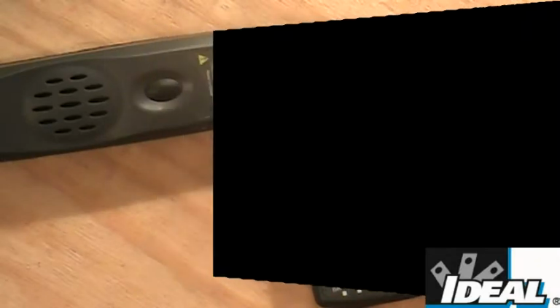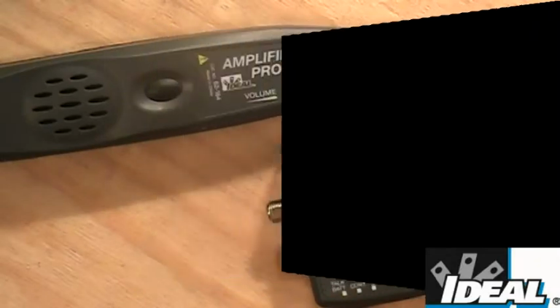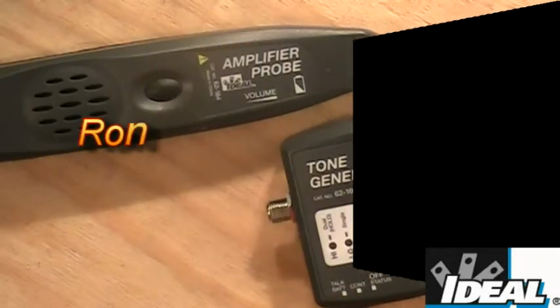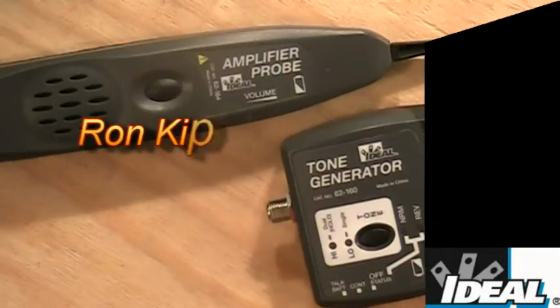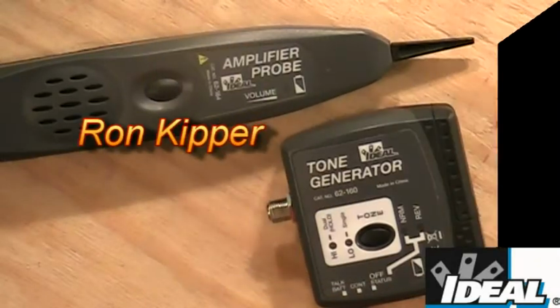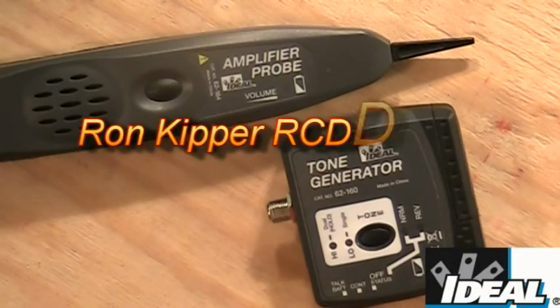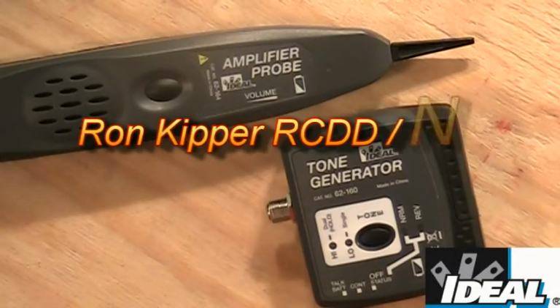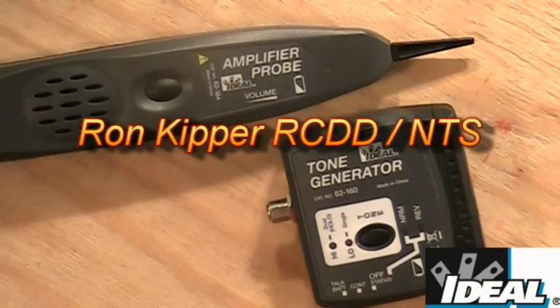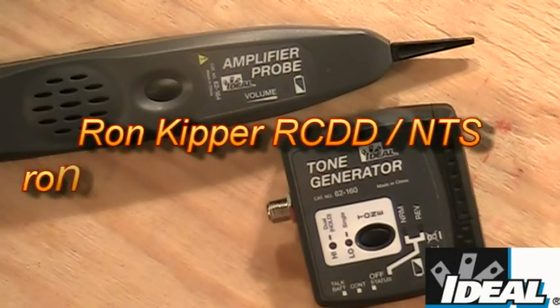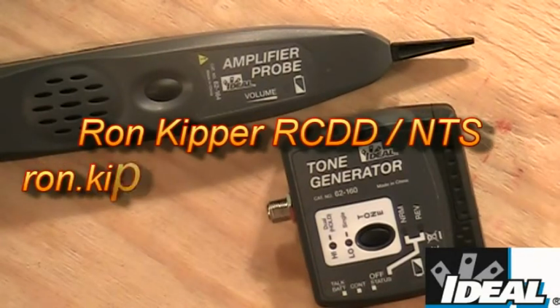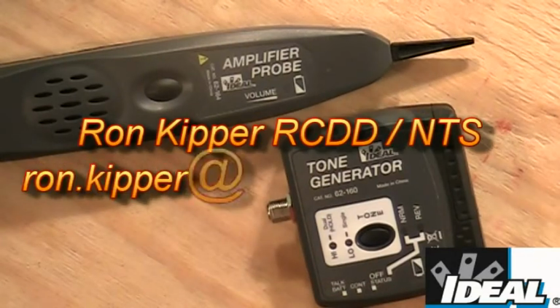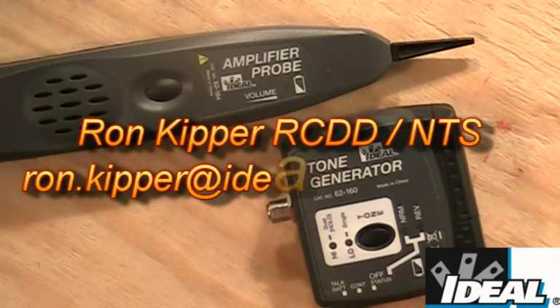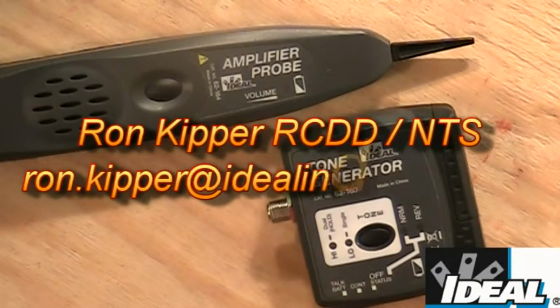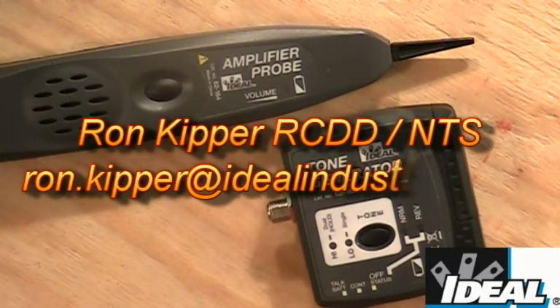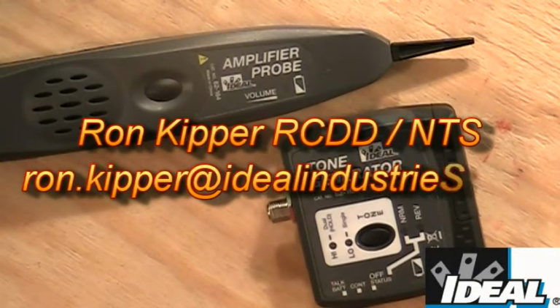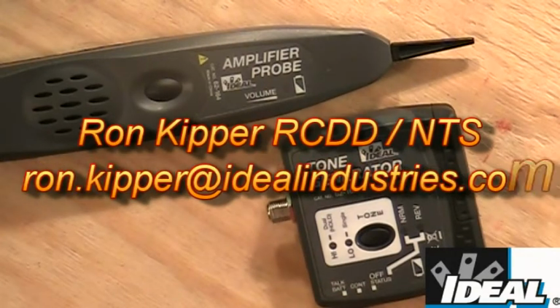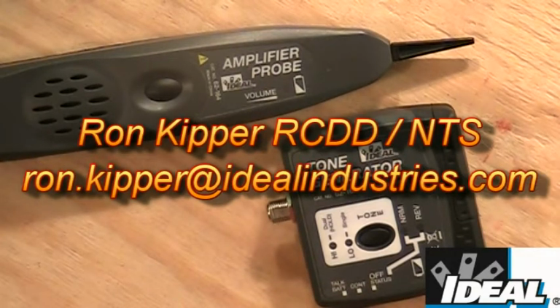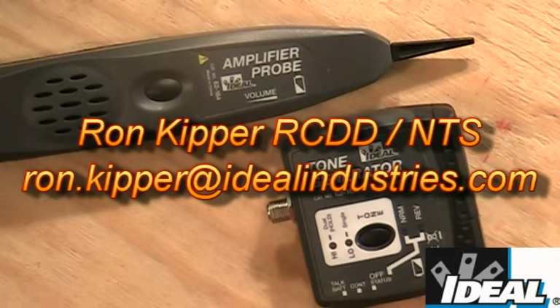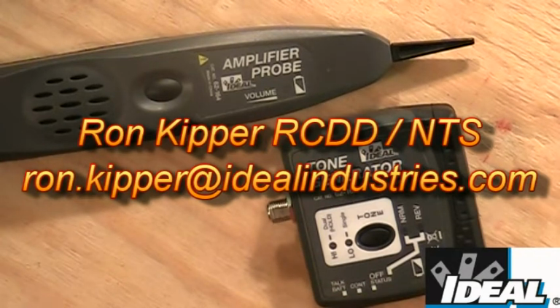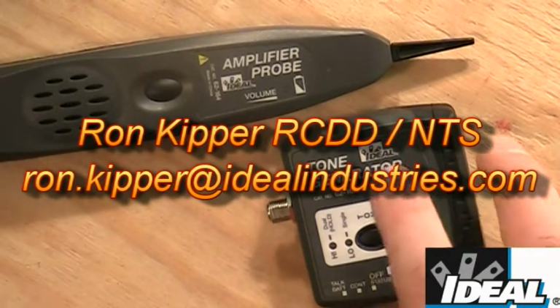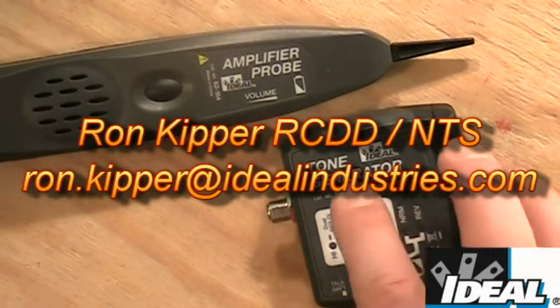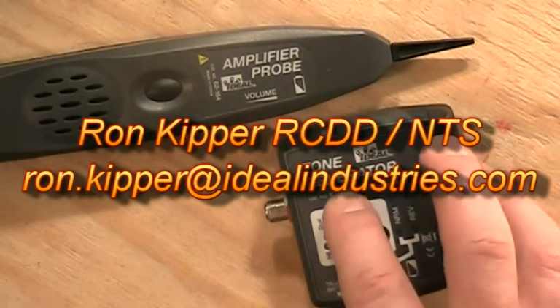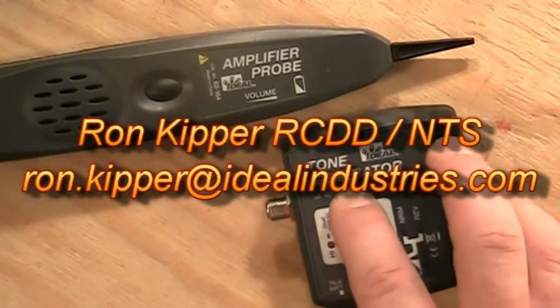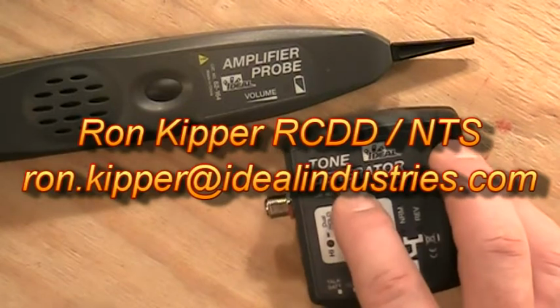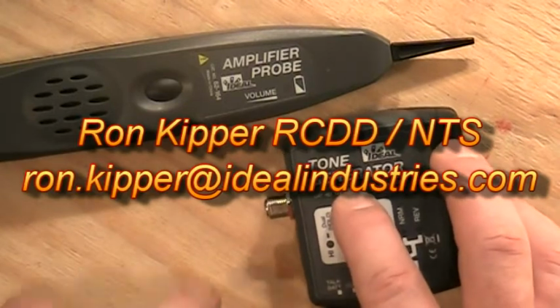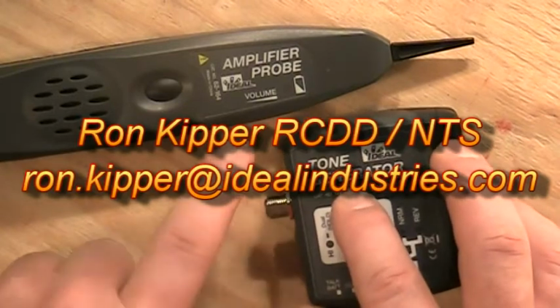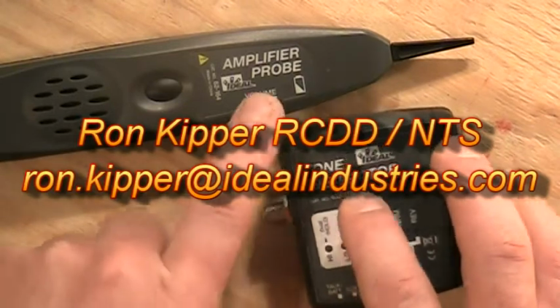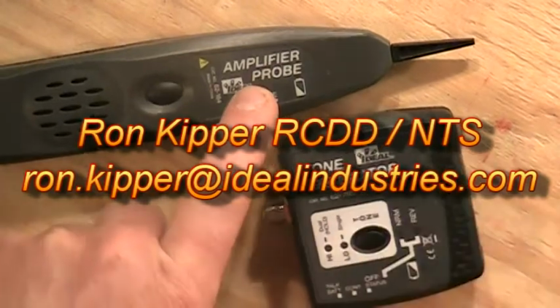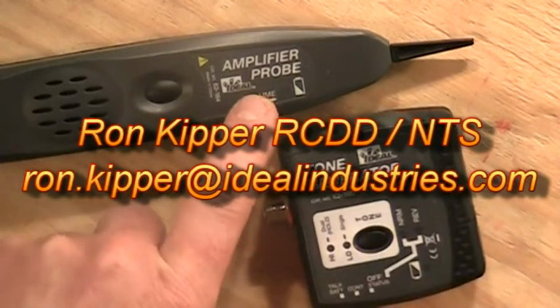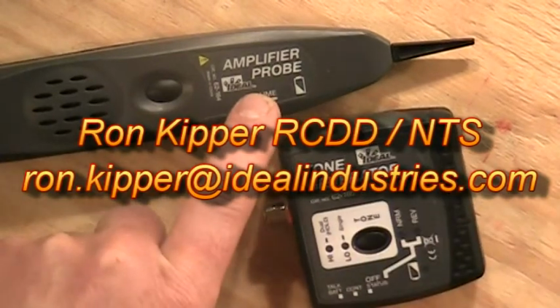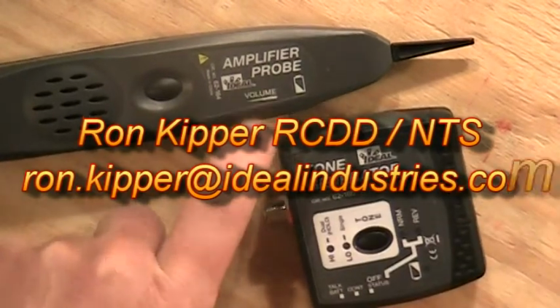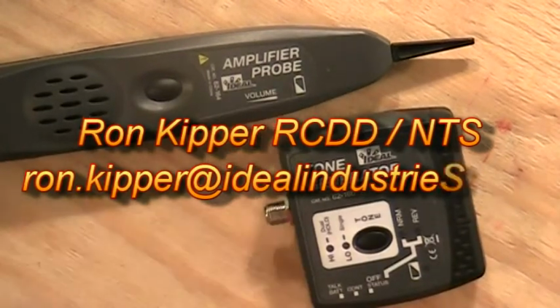Hello and welcome back to the channel. I'm Ron with Ideal. In this segment I'd like to talk about Ideal's Tone Generator and Amplifier Probe.